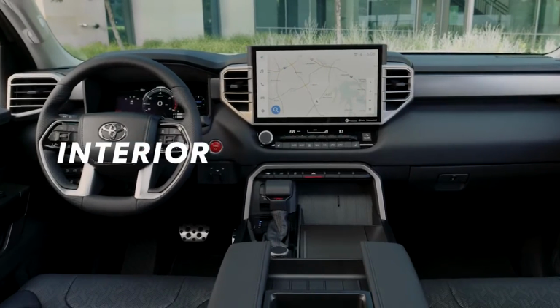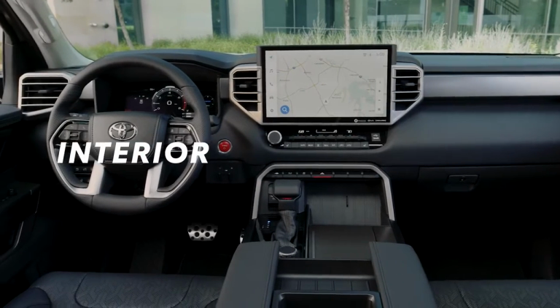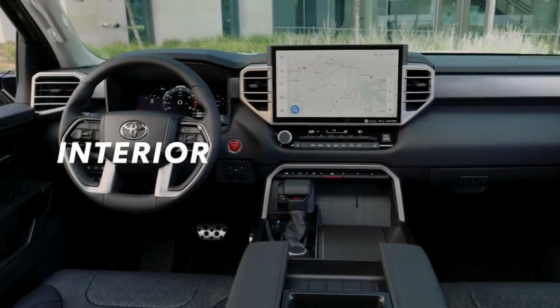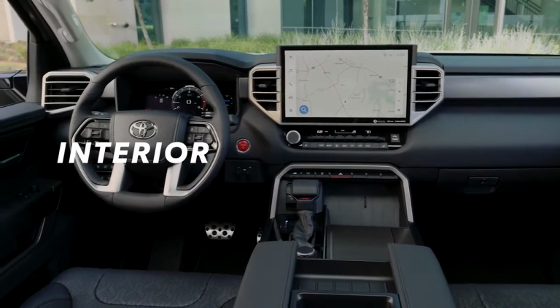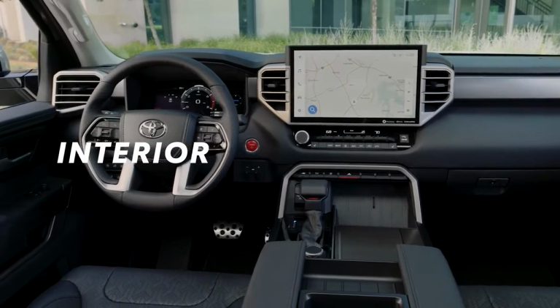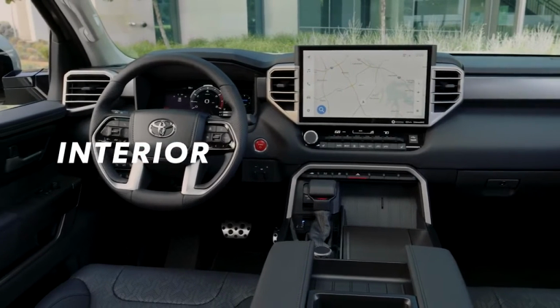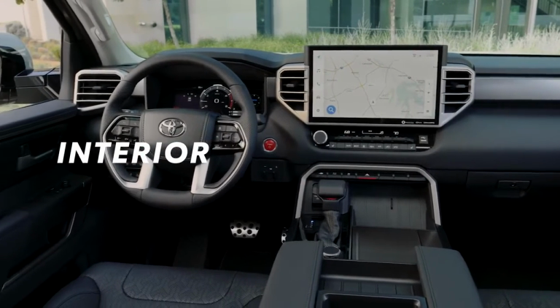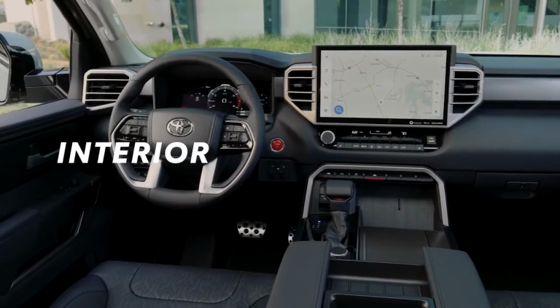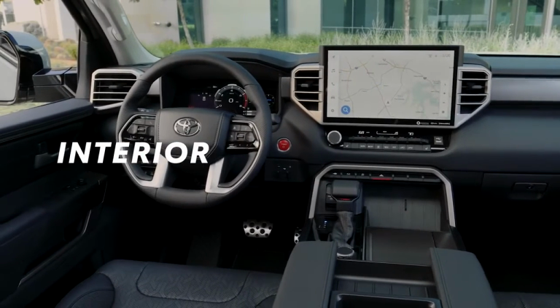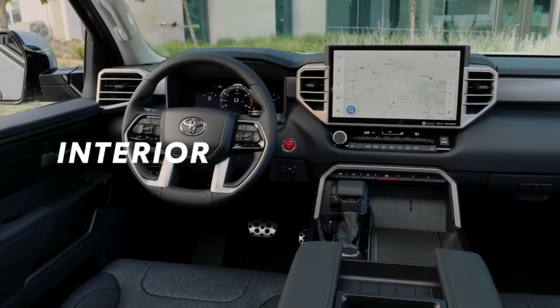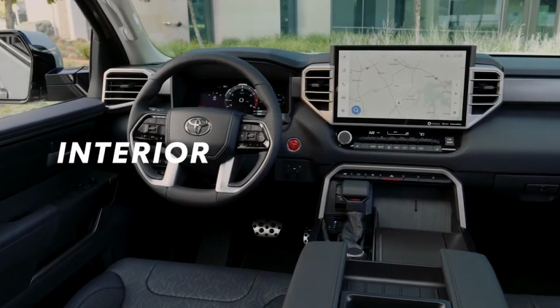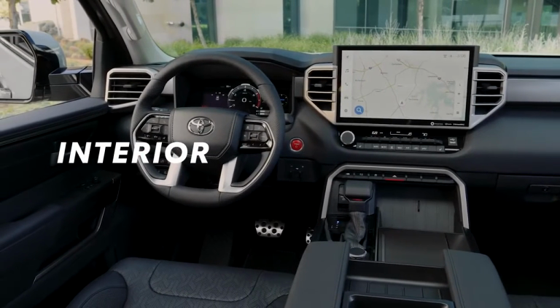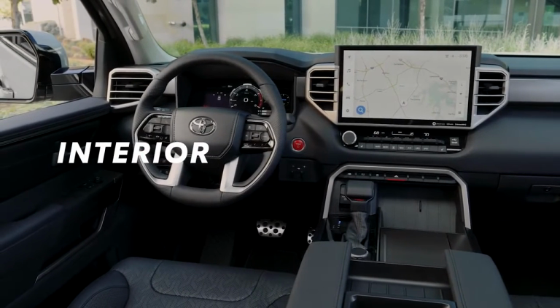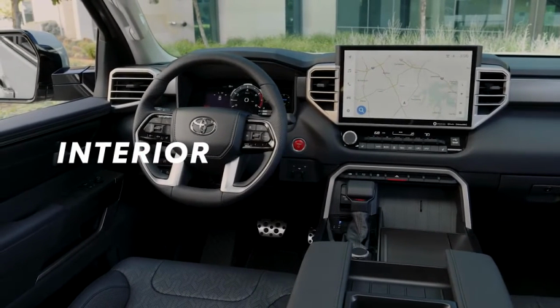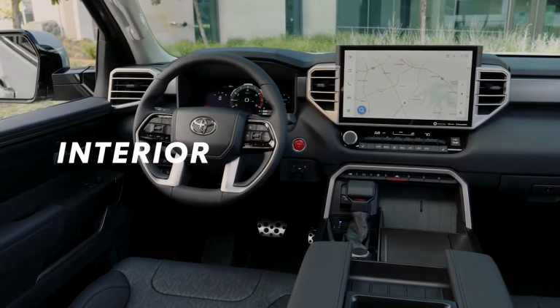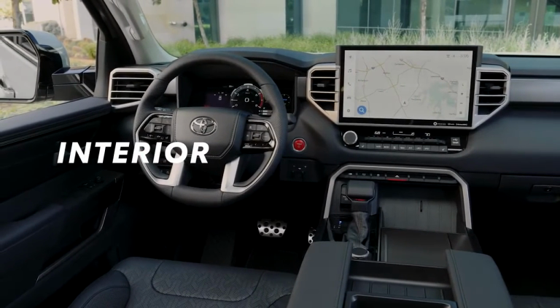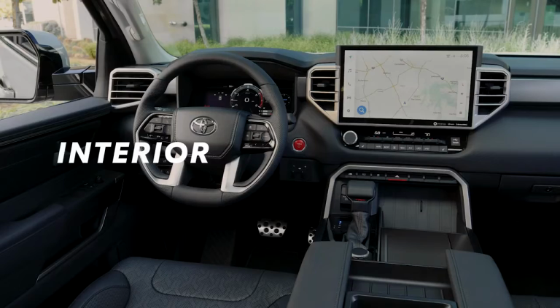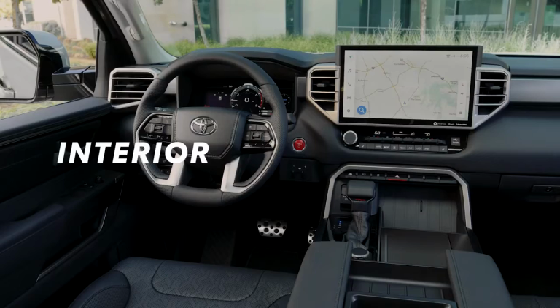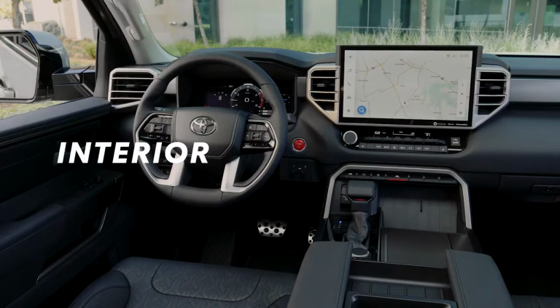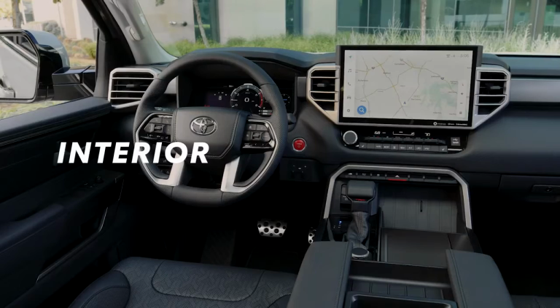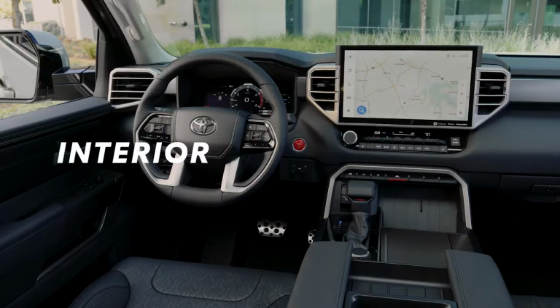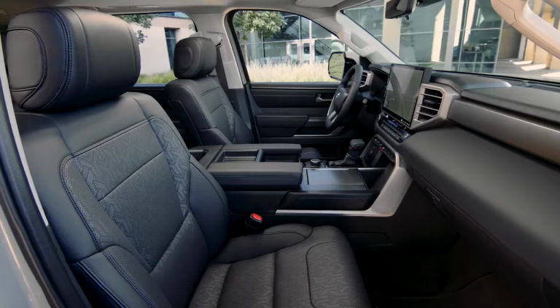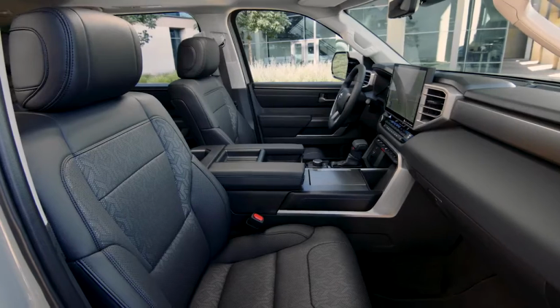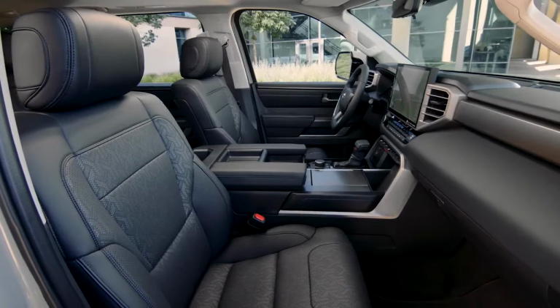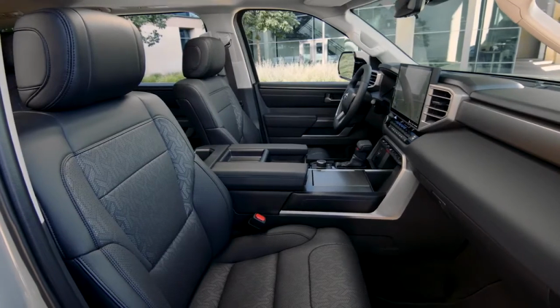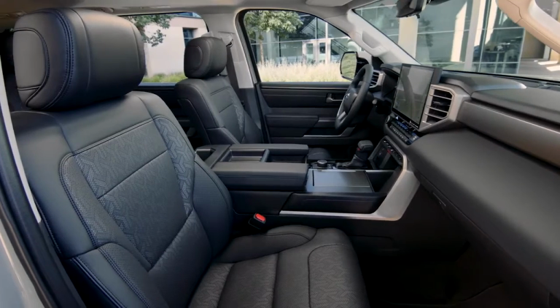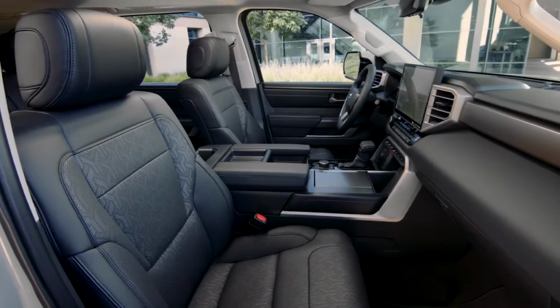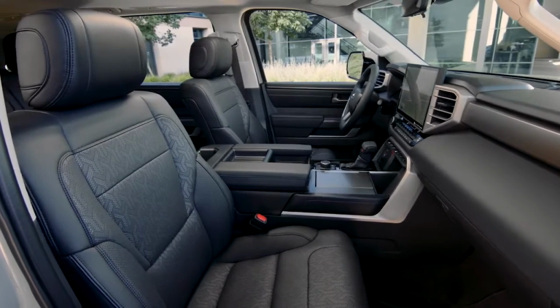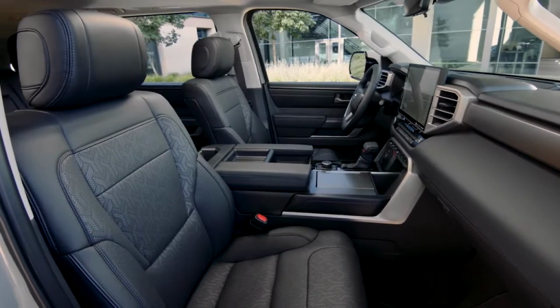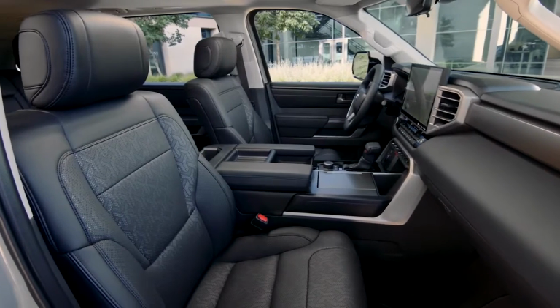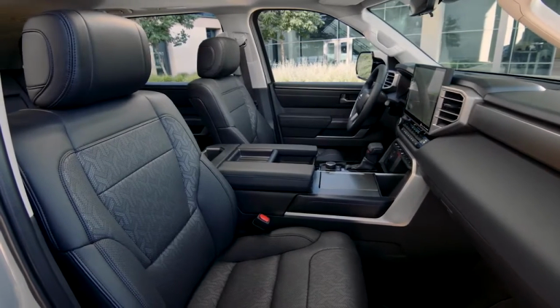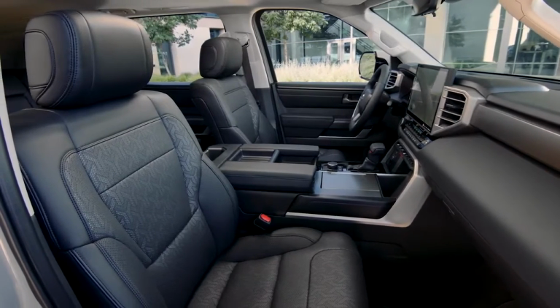Inside Sequoia, it's all about the driver and passenger experience, starting with its spacious interior cabin.